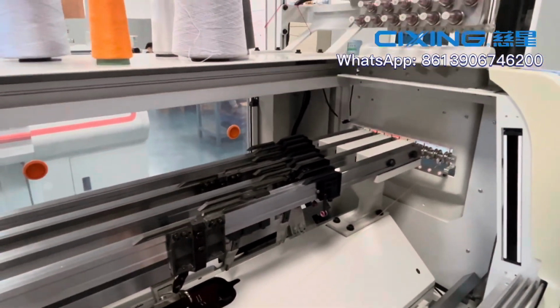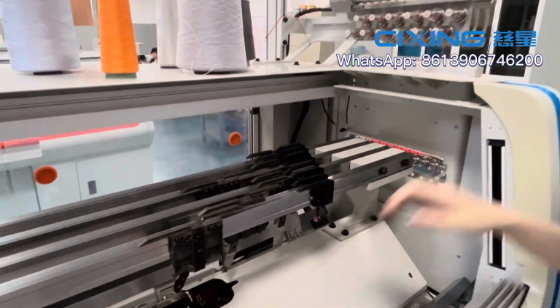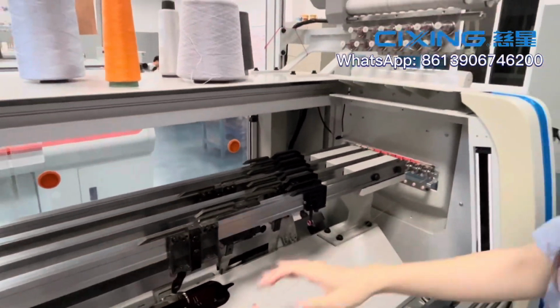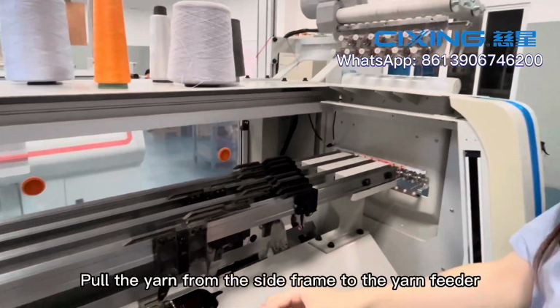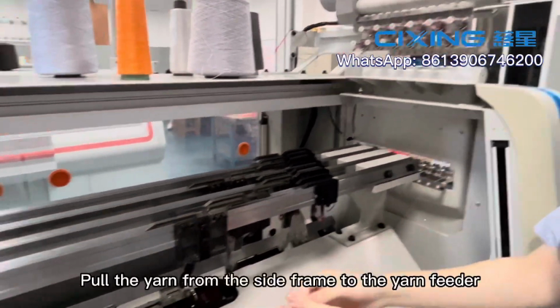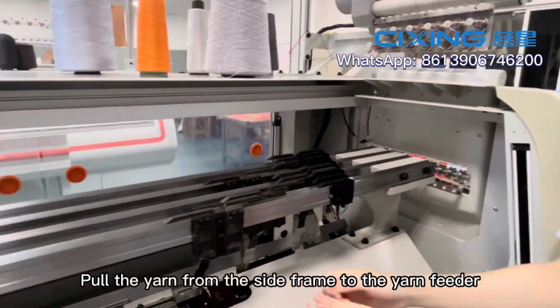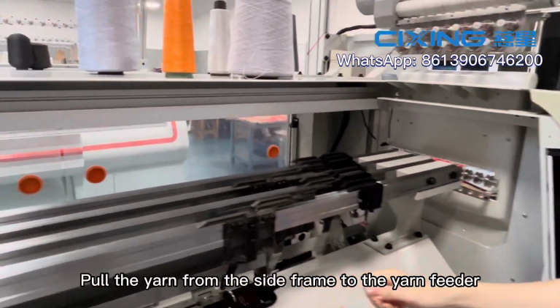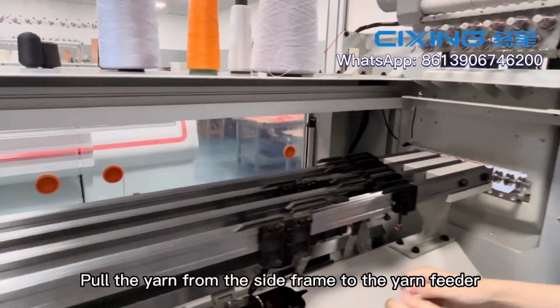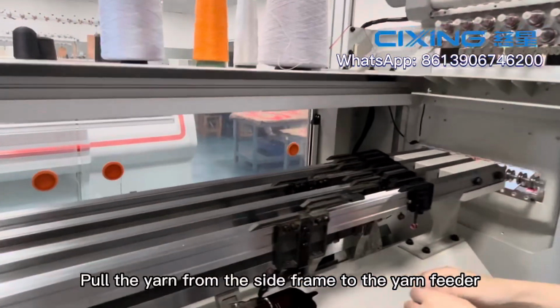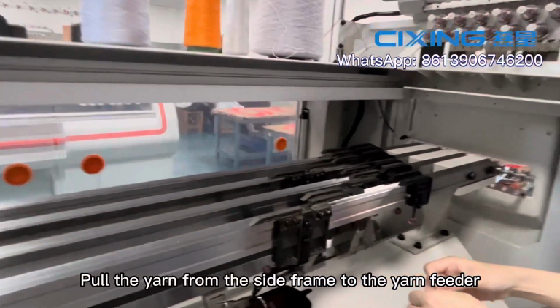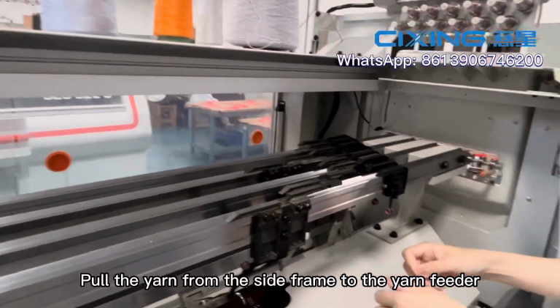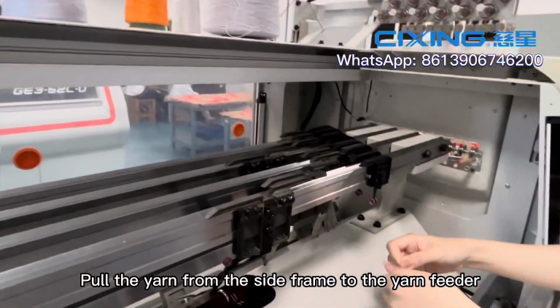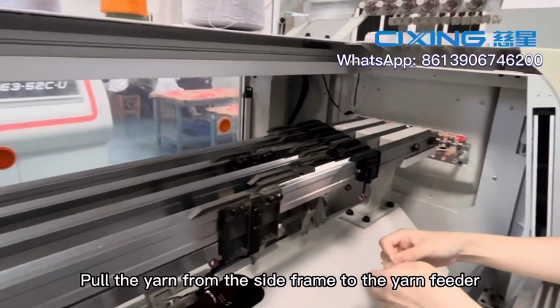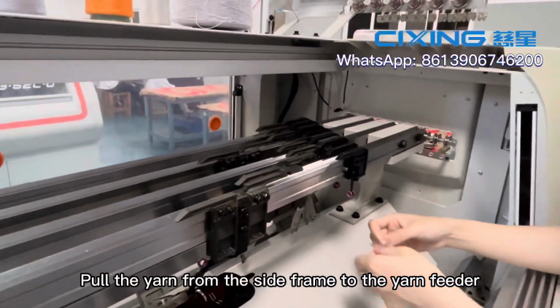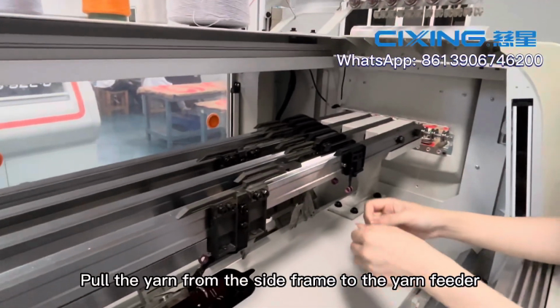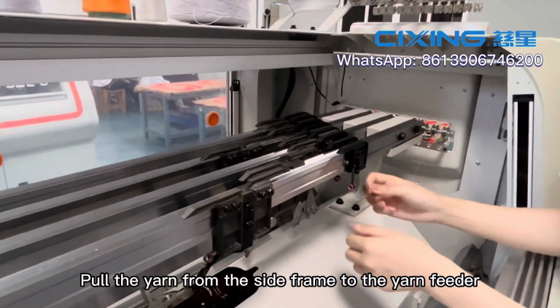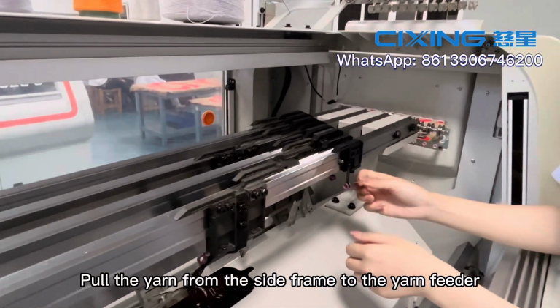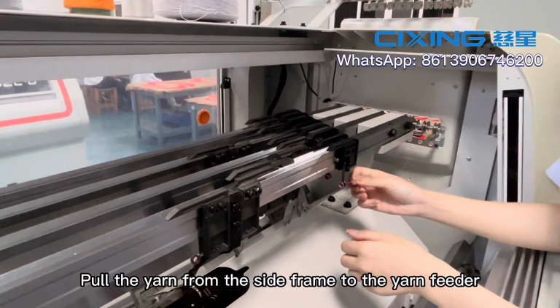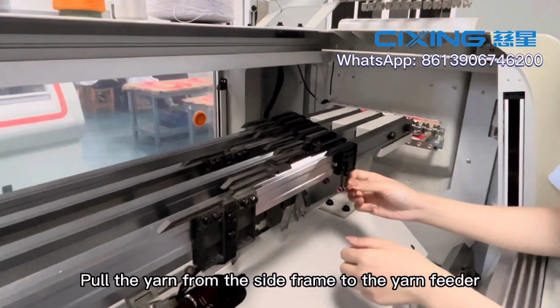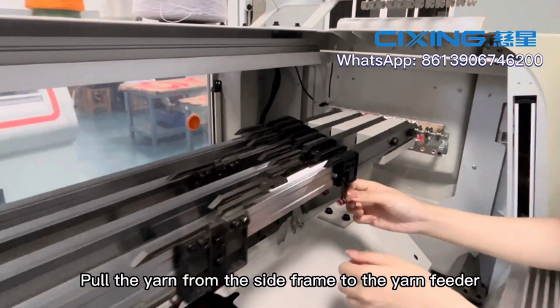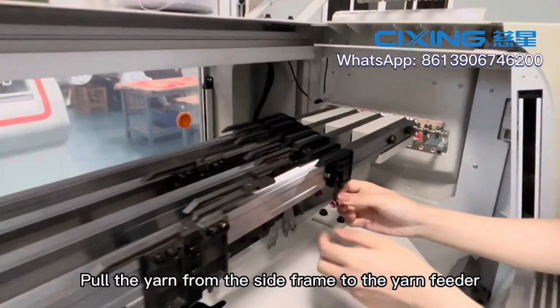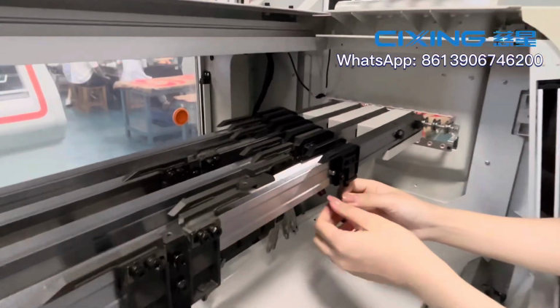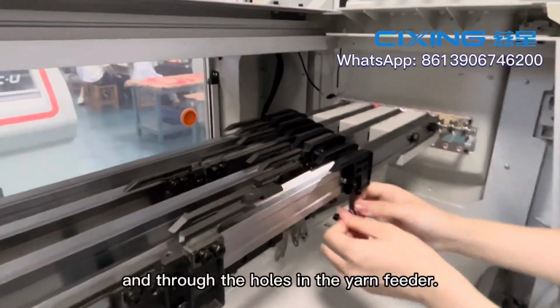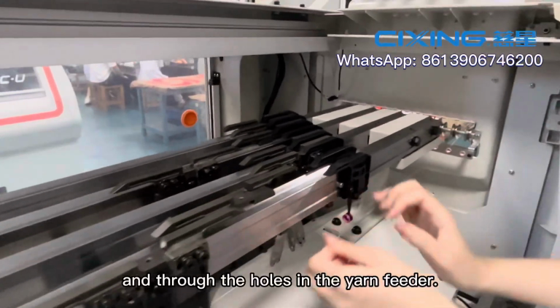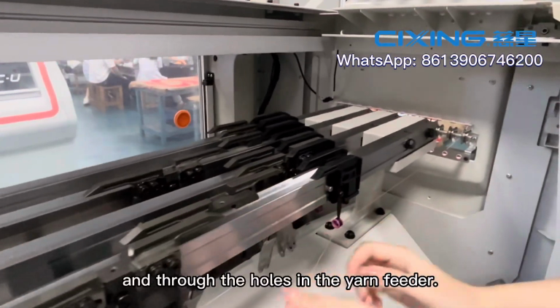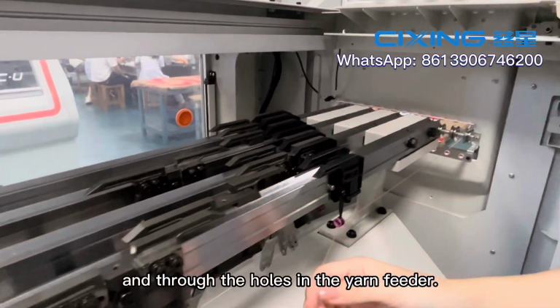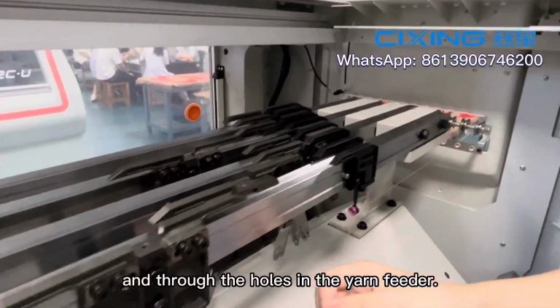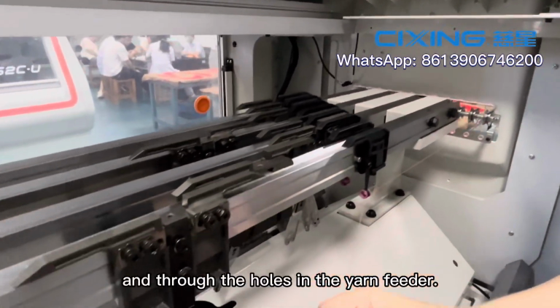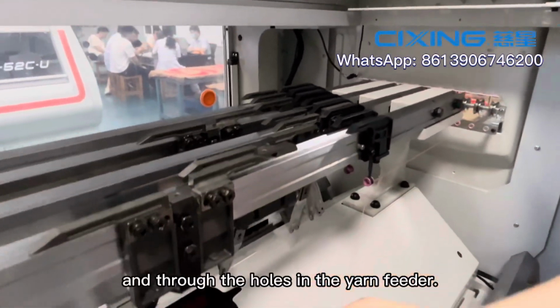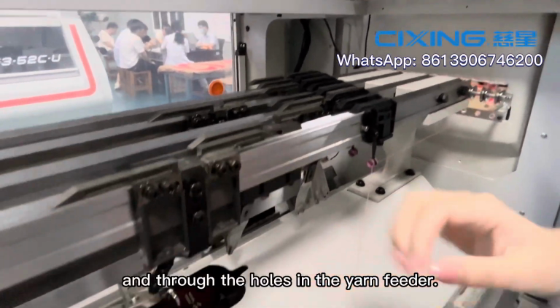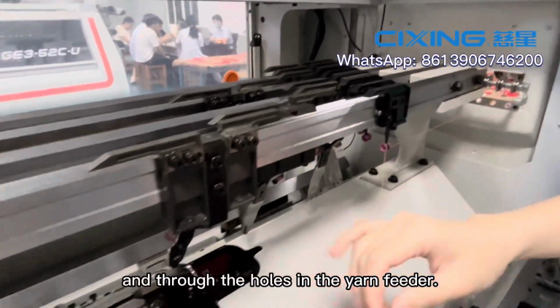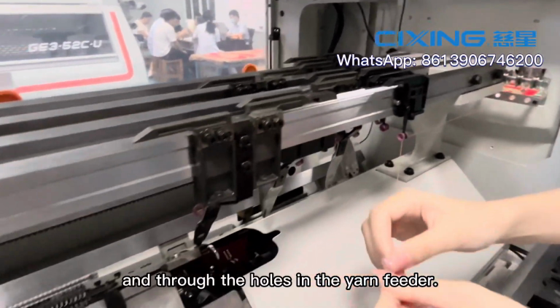Feed the yarn from the side frame to the yarn feeder and thread the yarn through the yarn feeder.